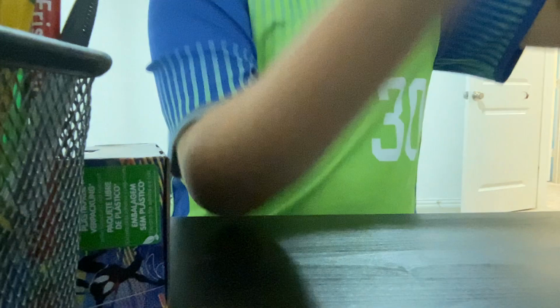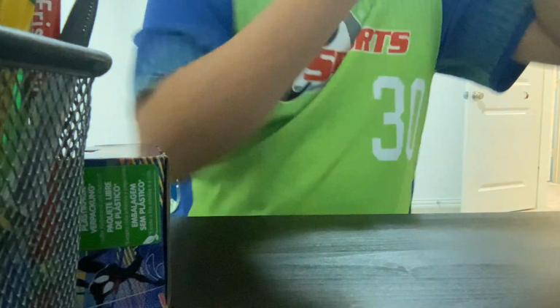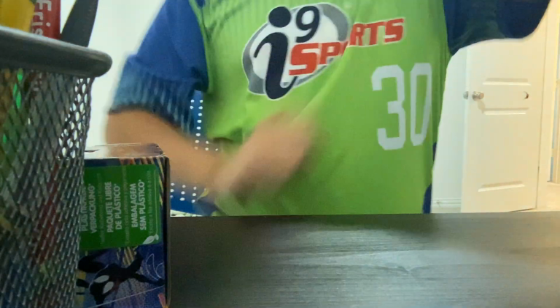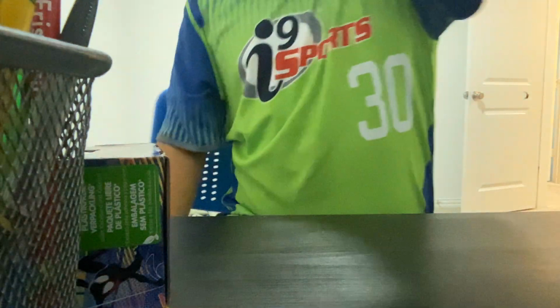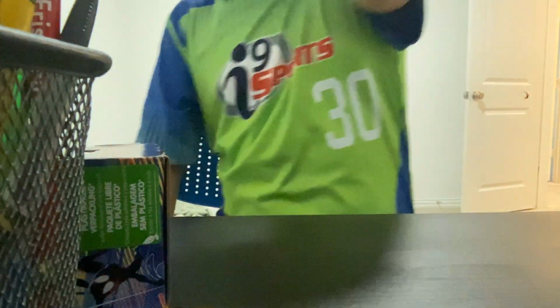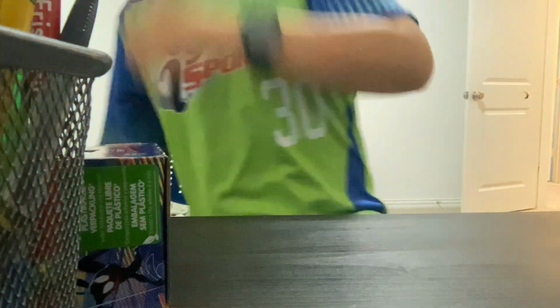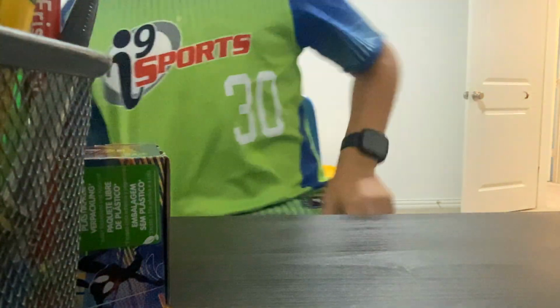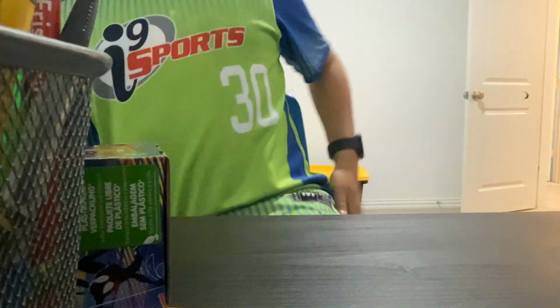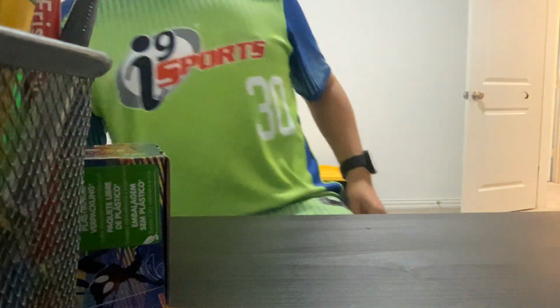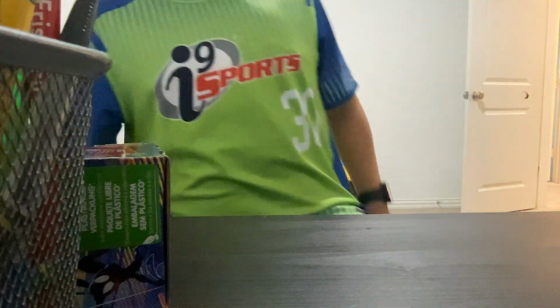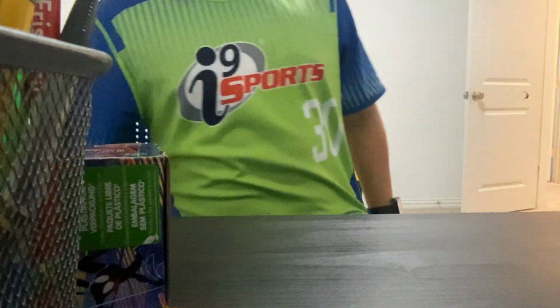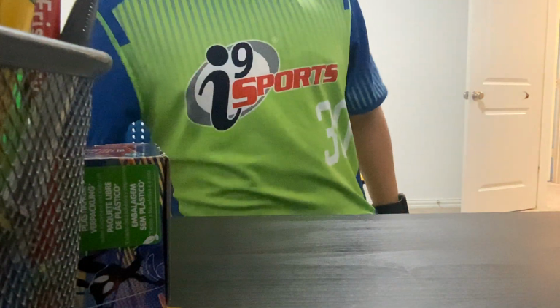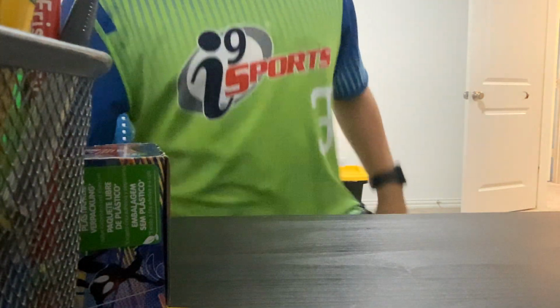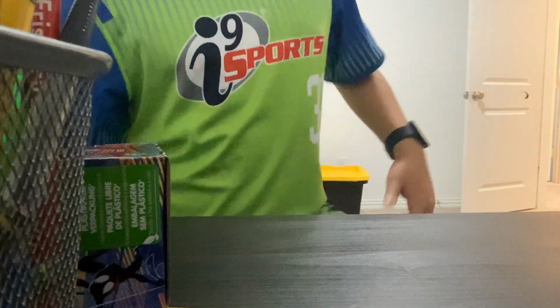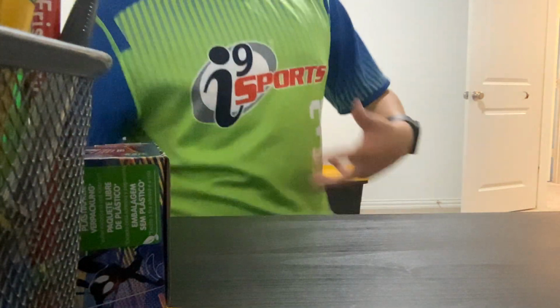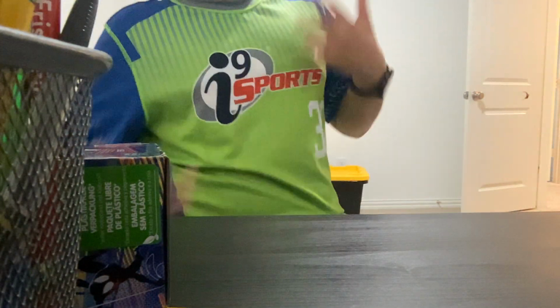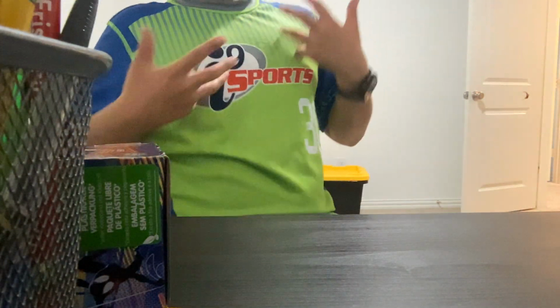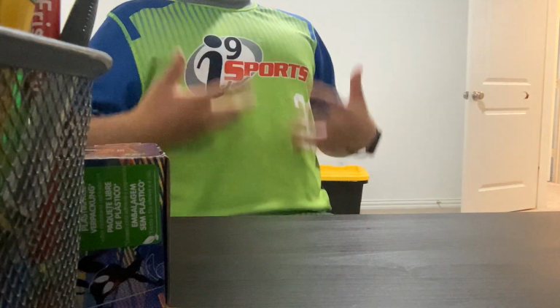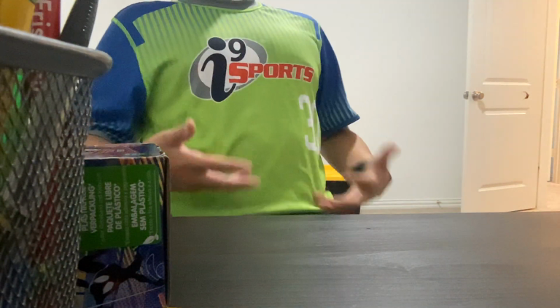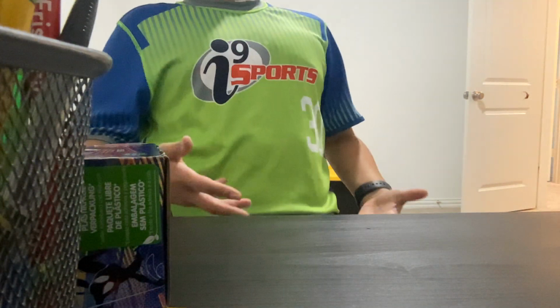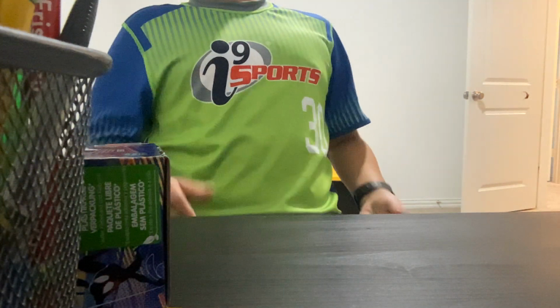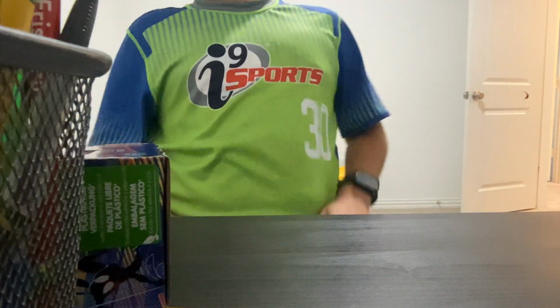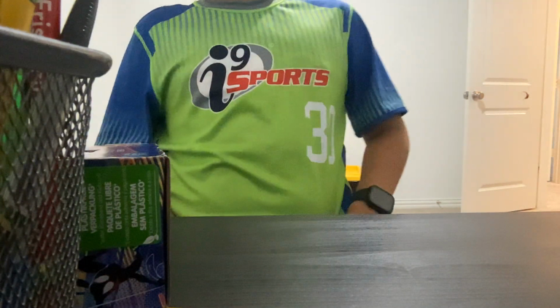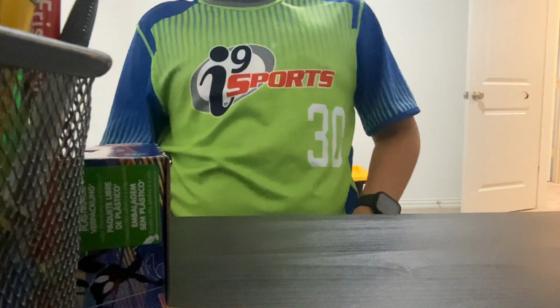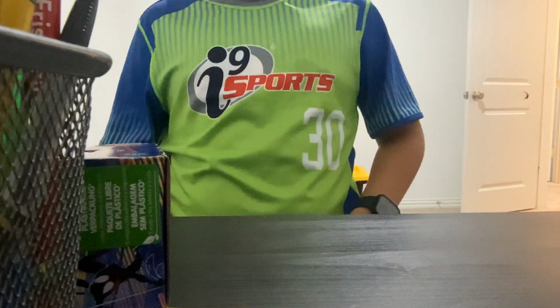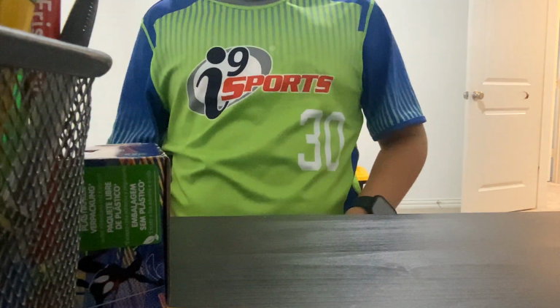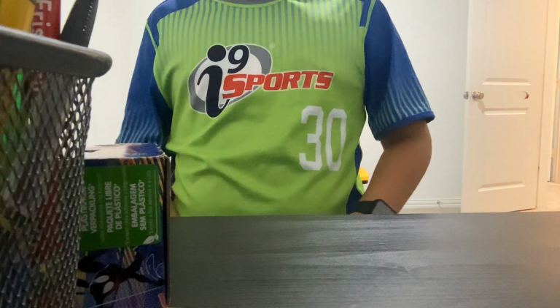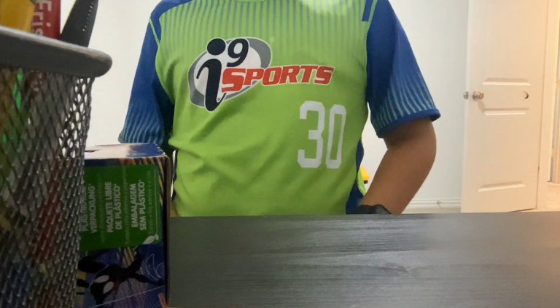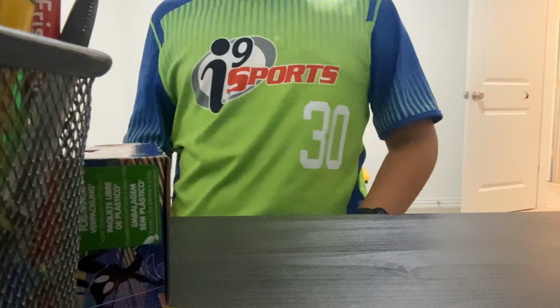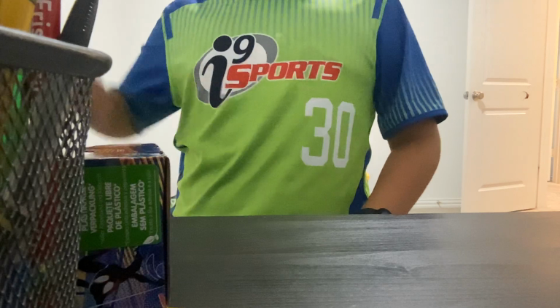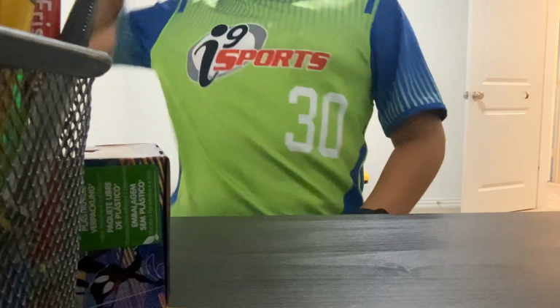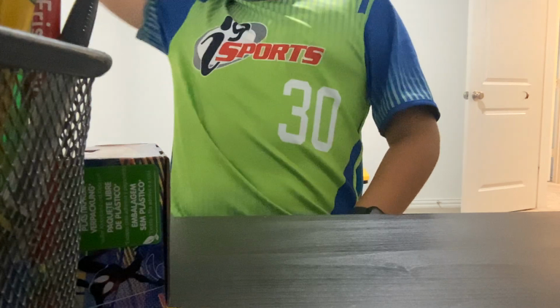Alright guys, it's me, Jack, and we're a pro. Oh yeah, if you're wondering about my jersey, it's just from football. I do flag football.